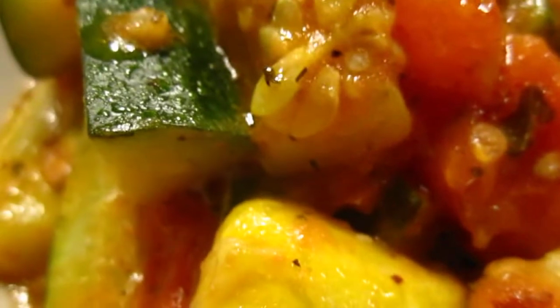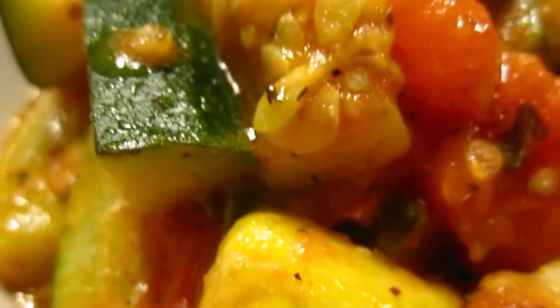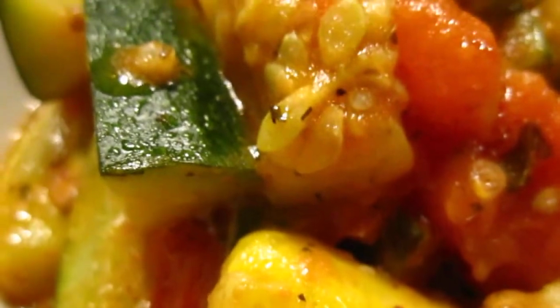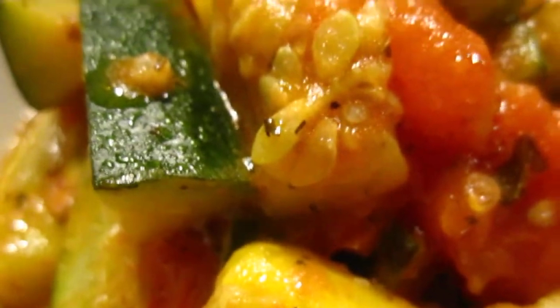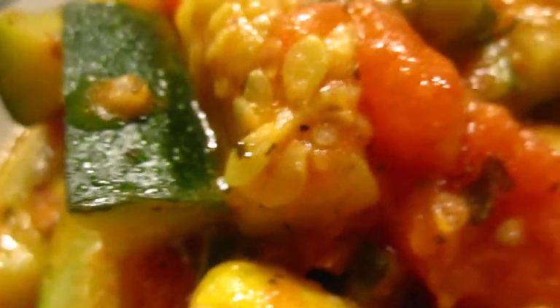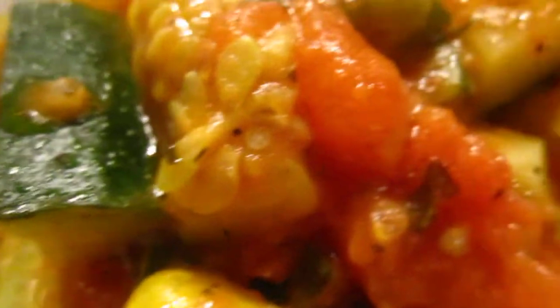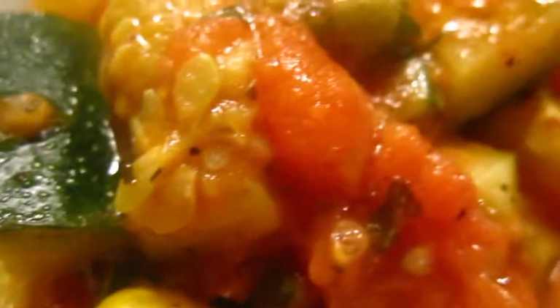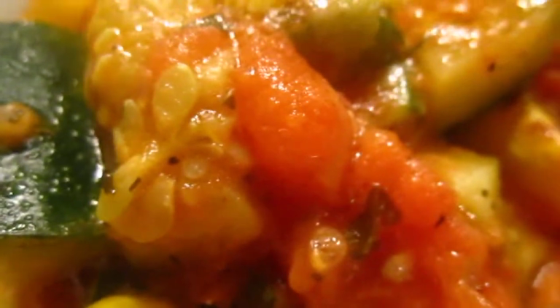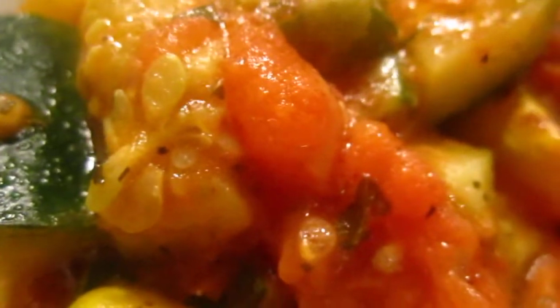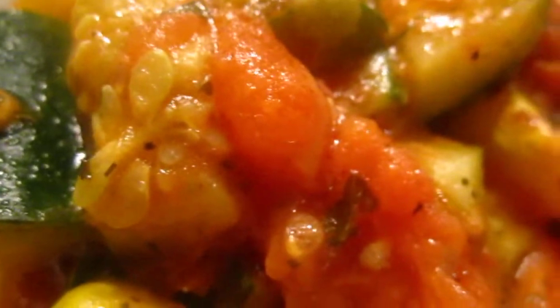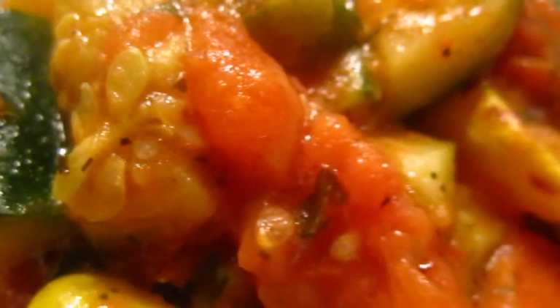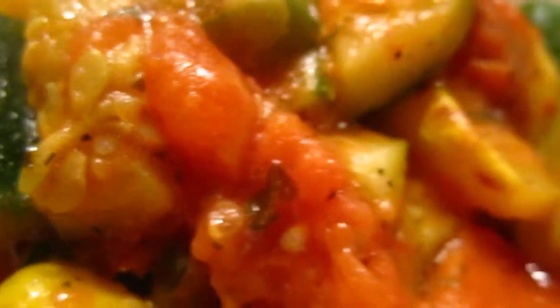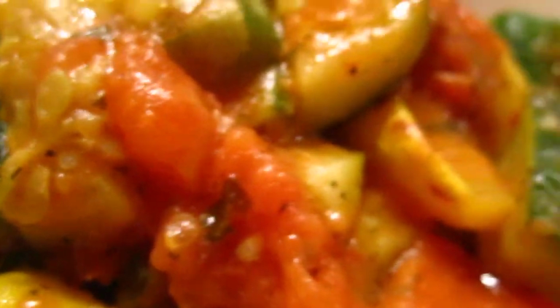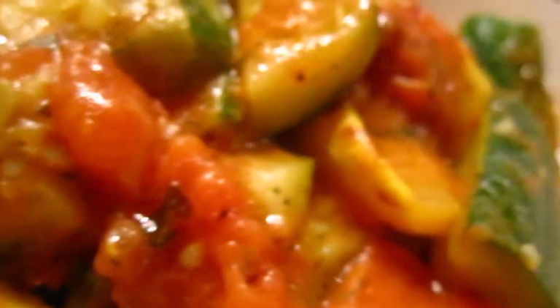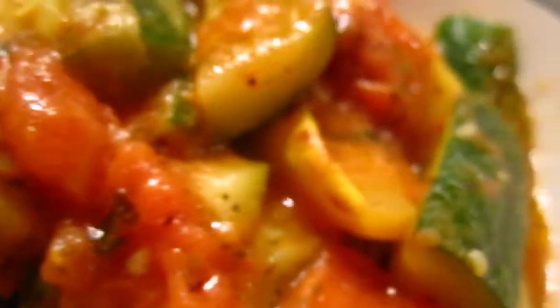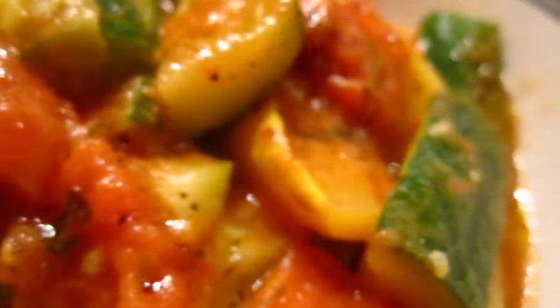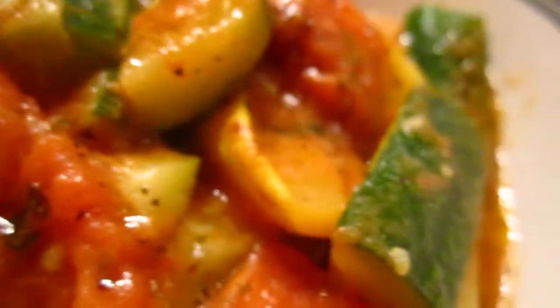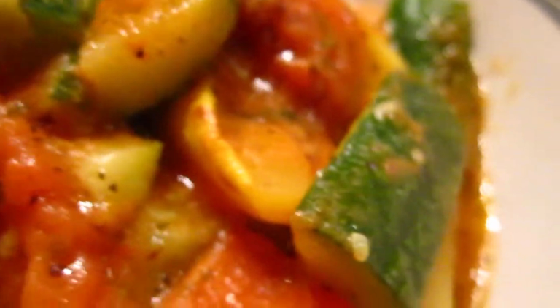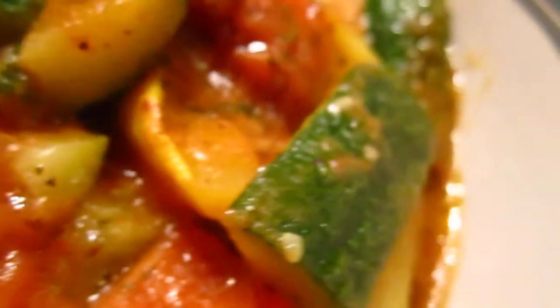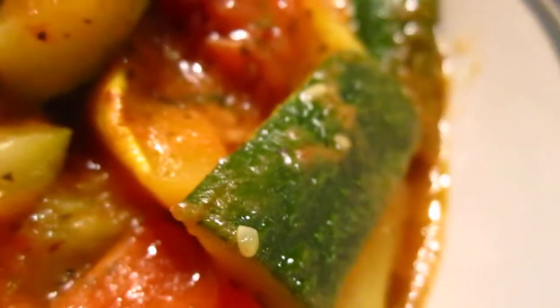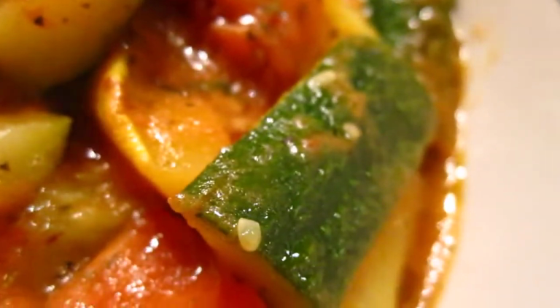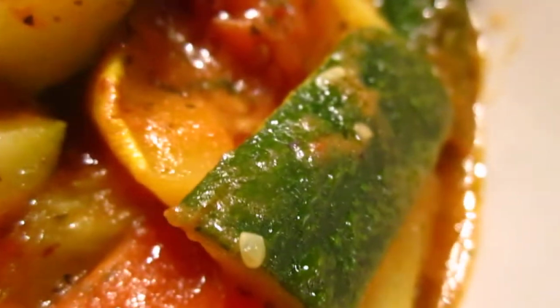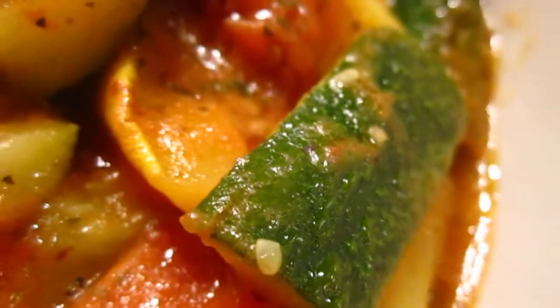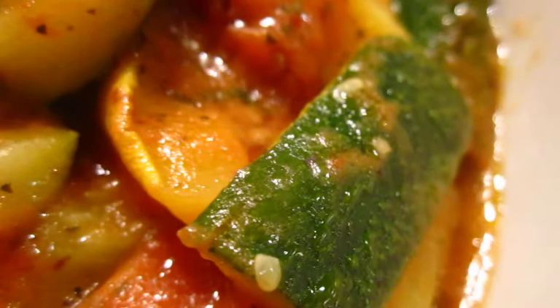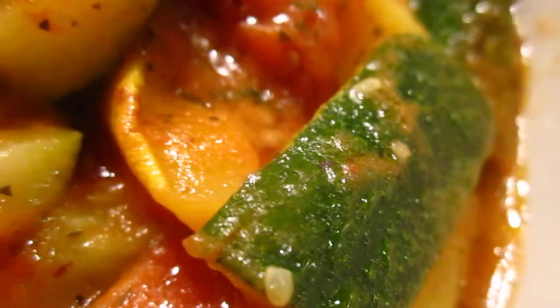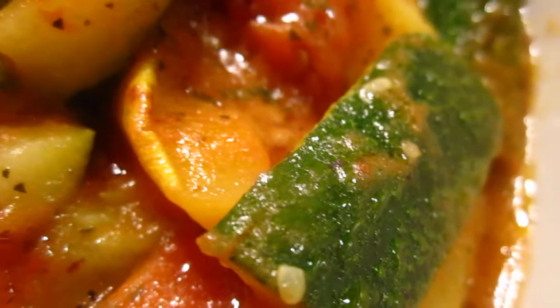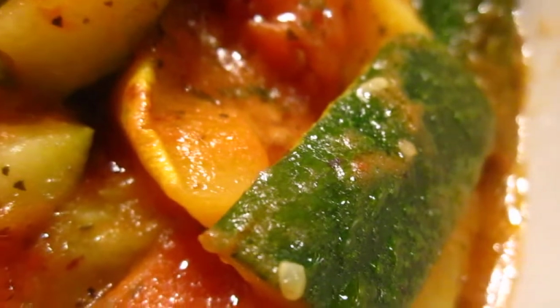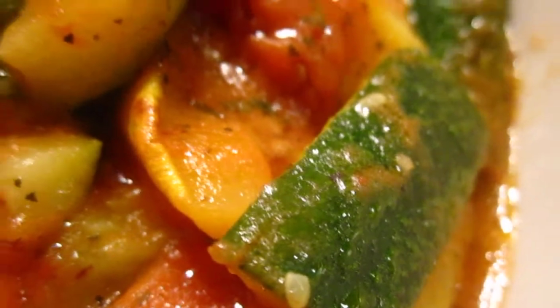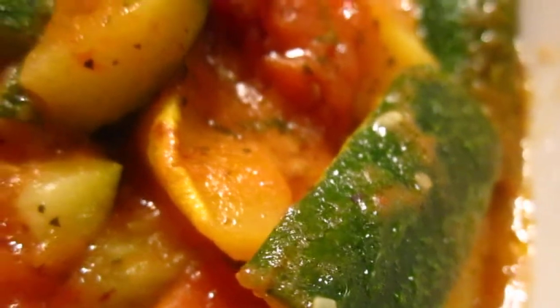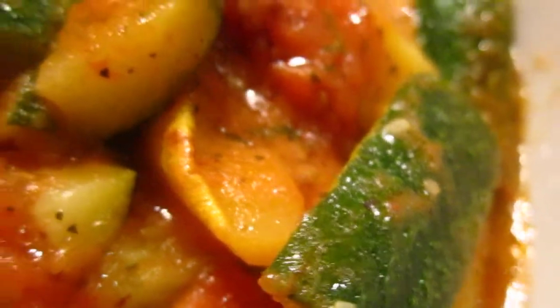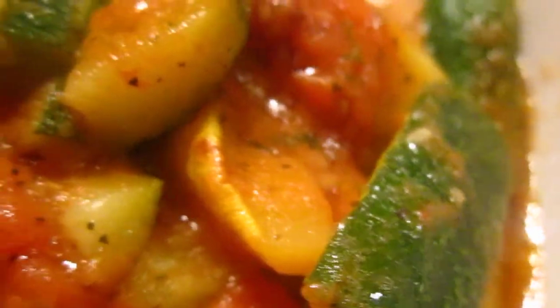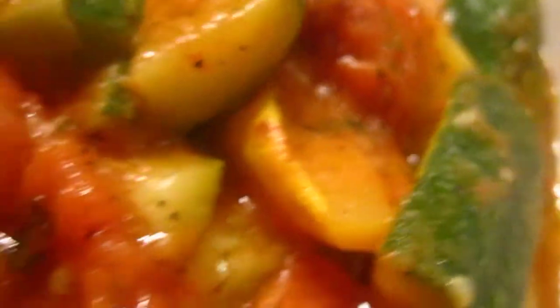No salt, no pepper, so all the sweetness of the vegetable comes out.